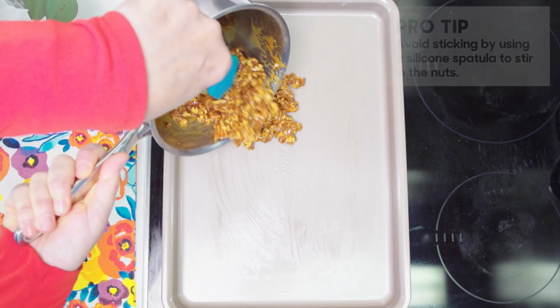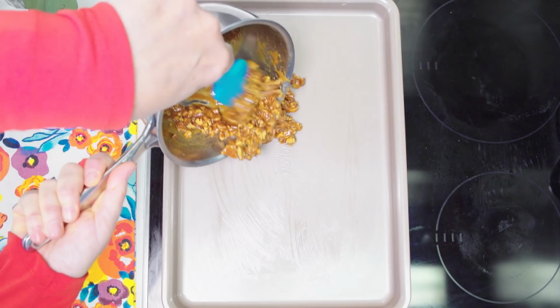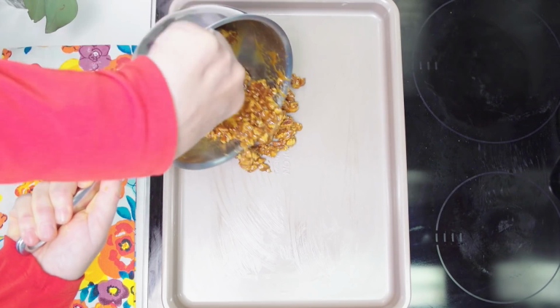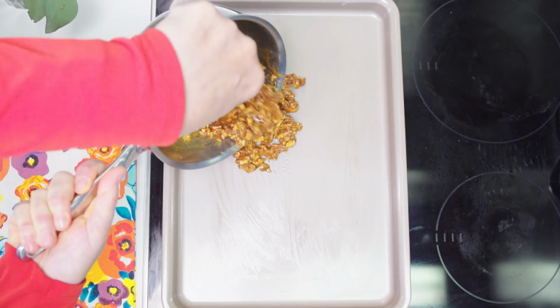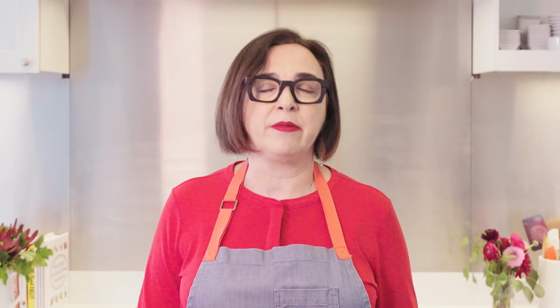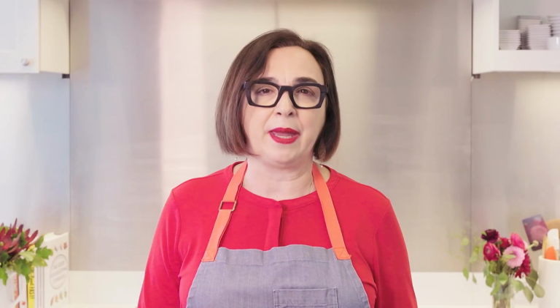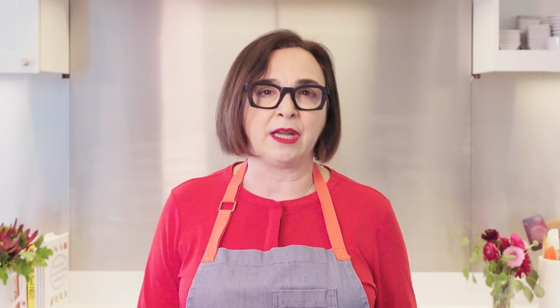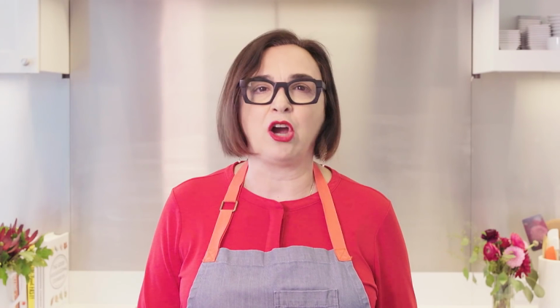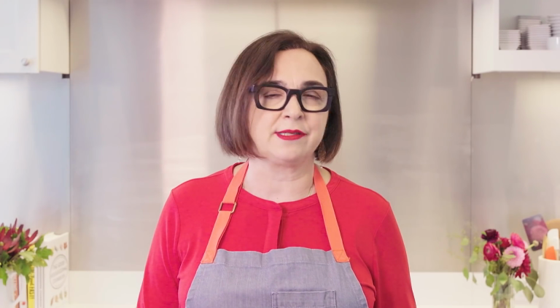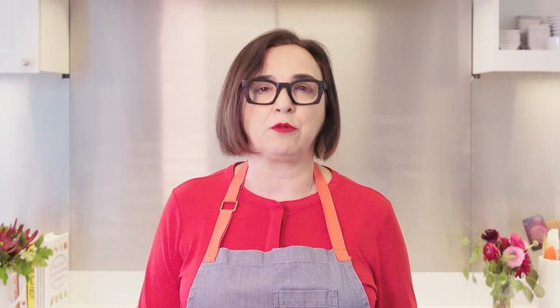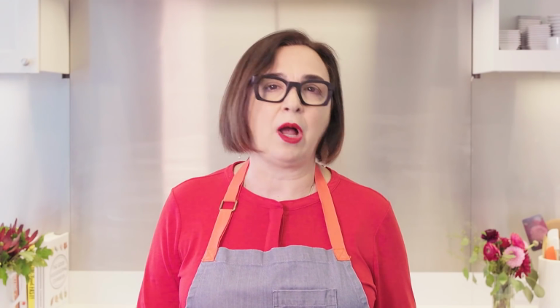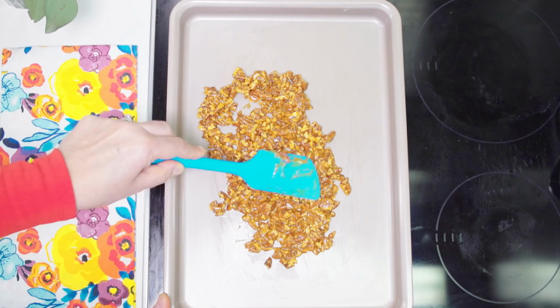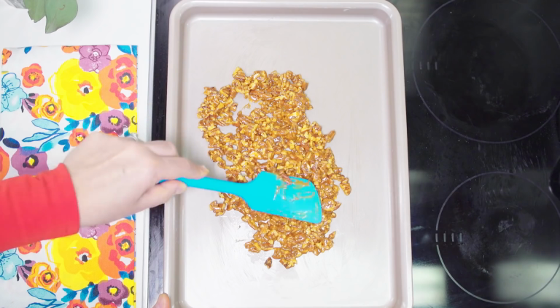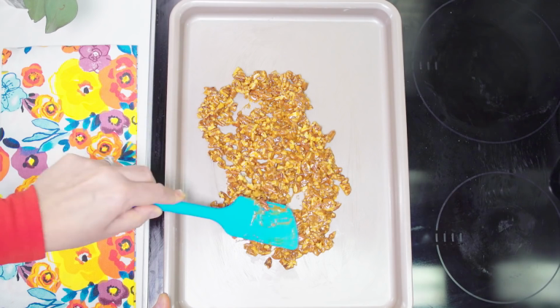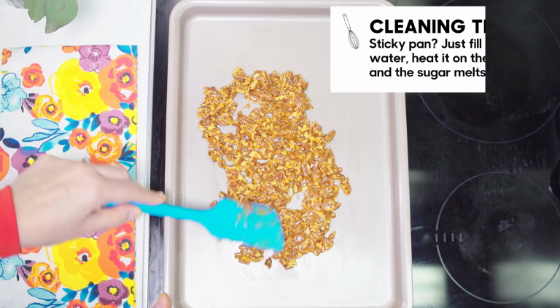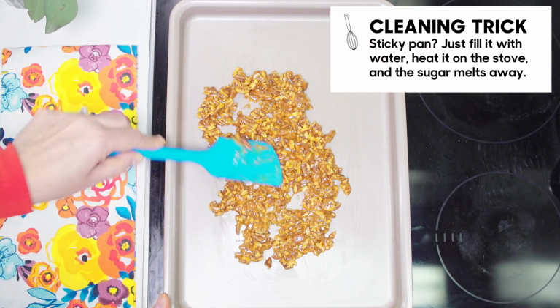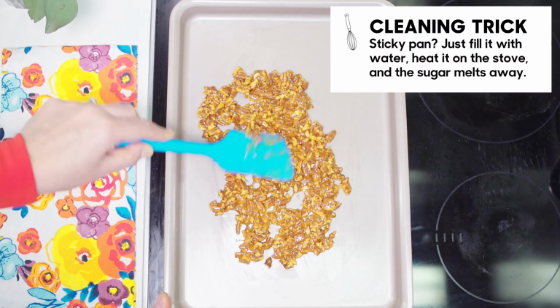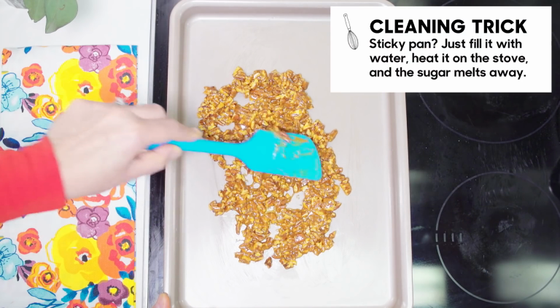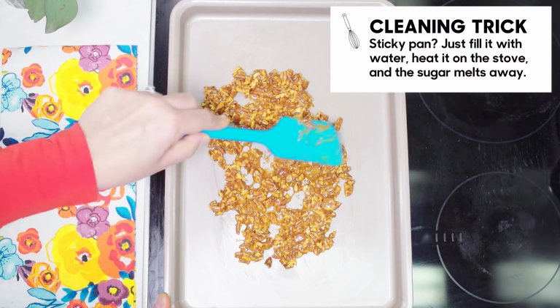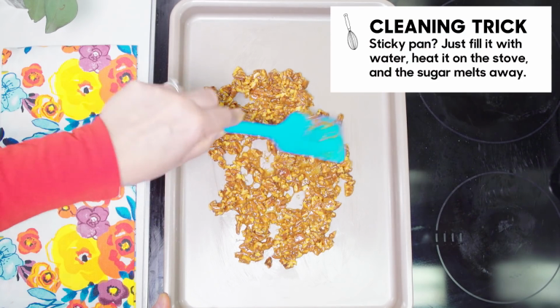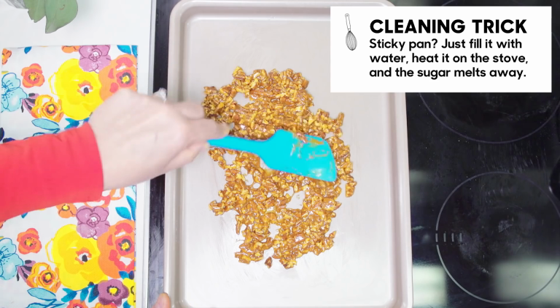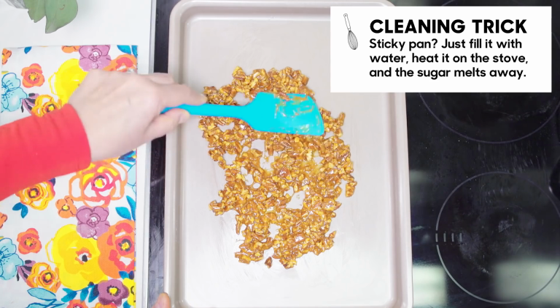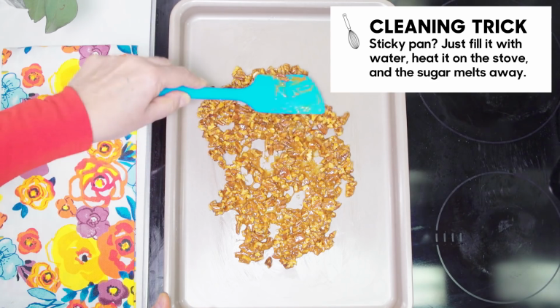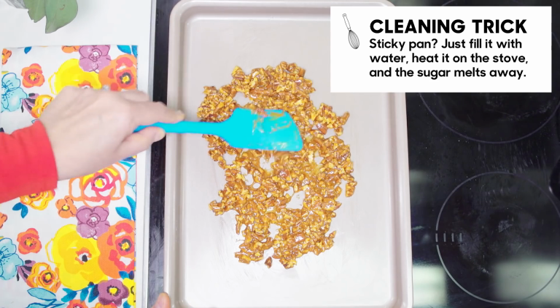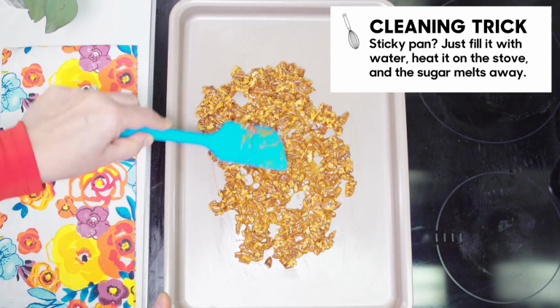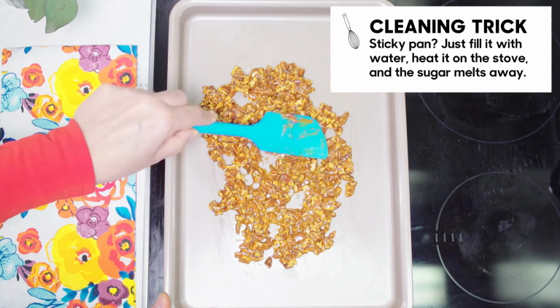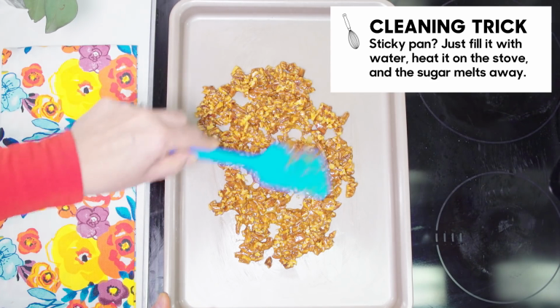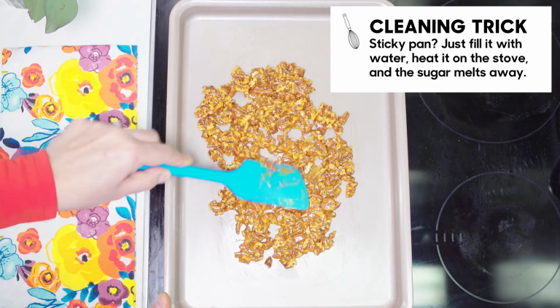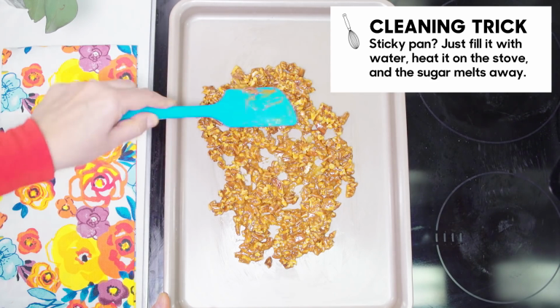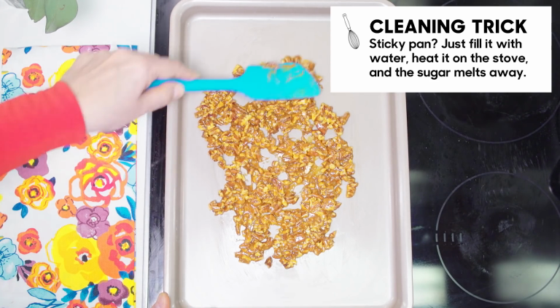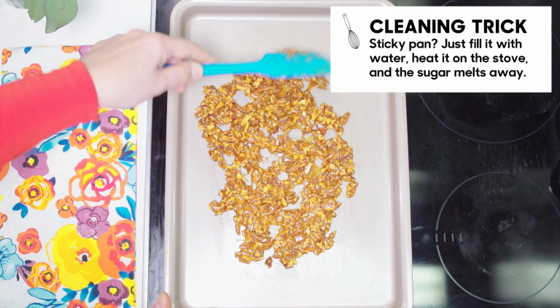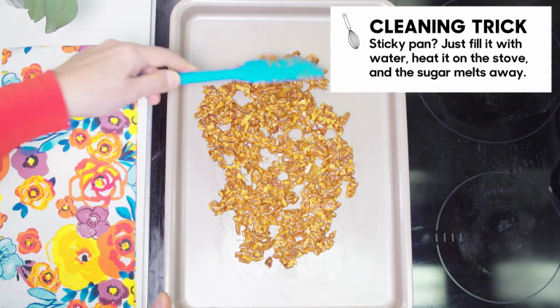The caramel on the bottom of the pan hardens like a rock. Just fill it with water, put it back on the stove and bring it to the boil. The sugar miraculously melts.